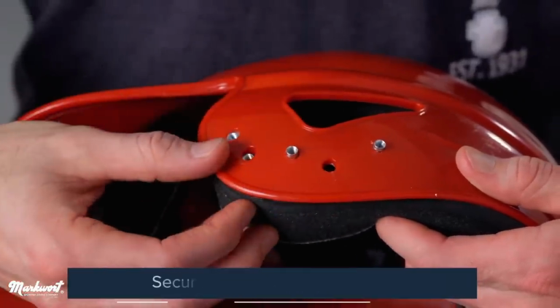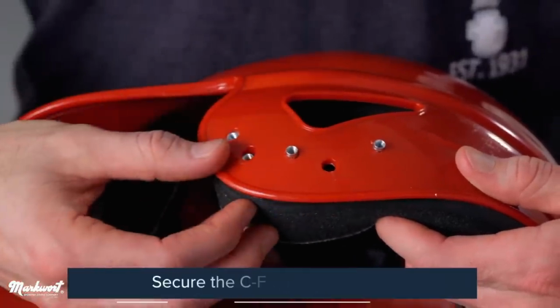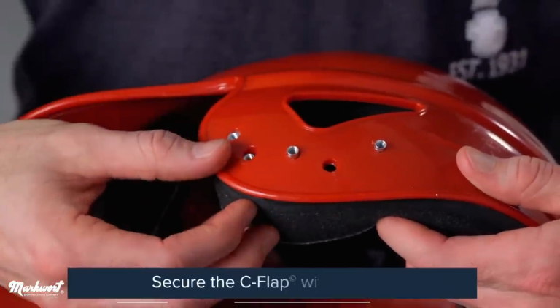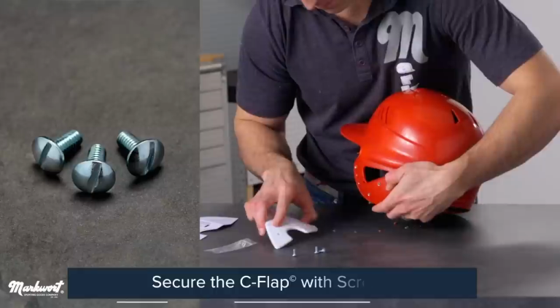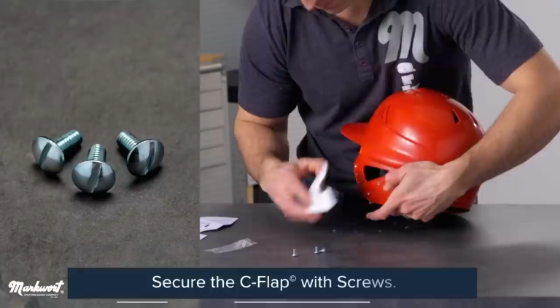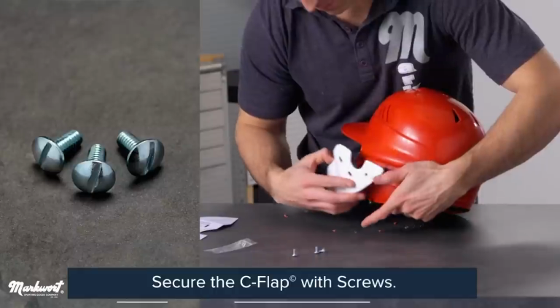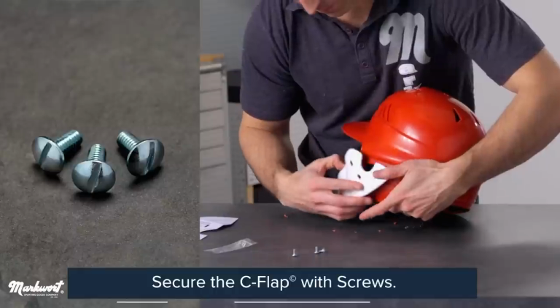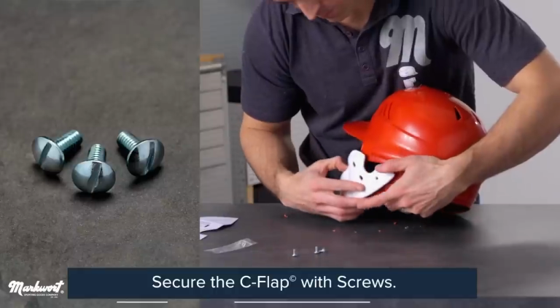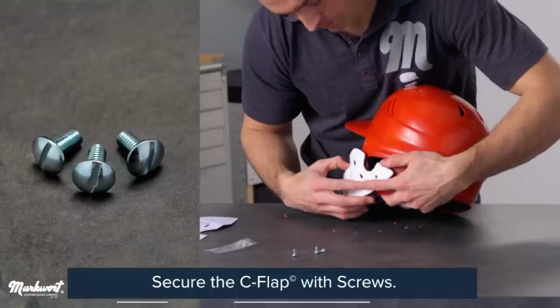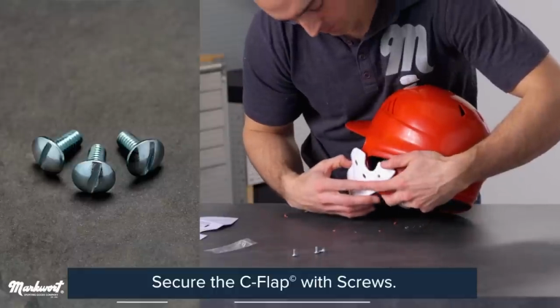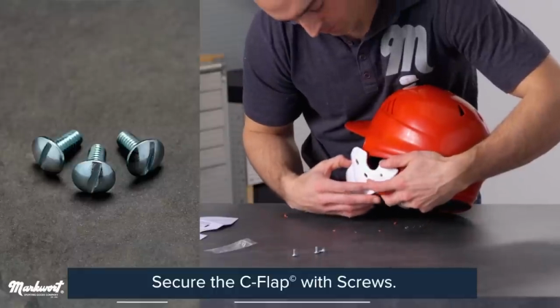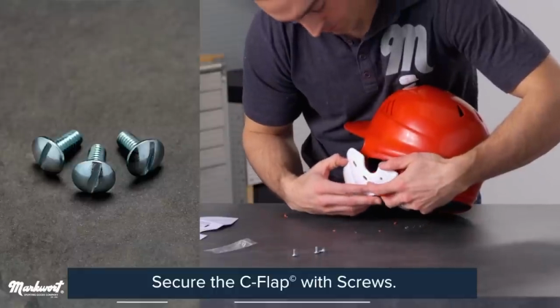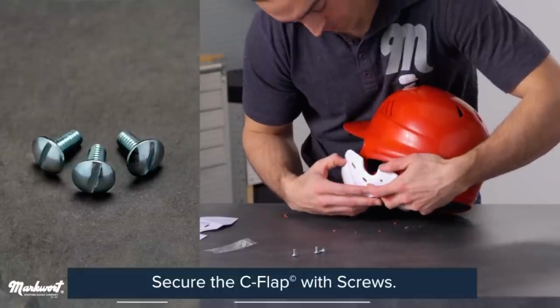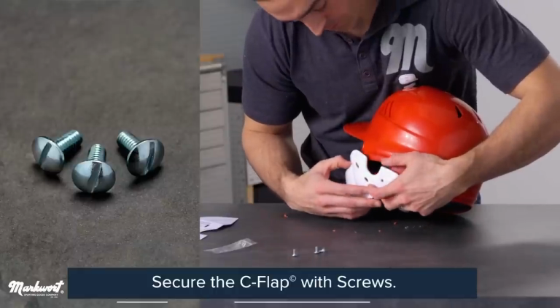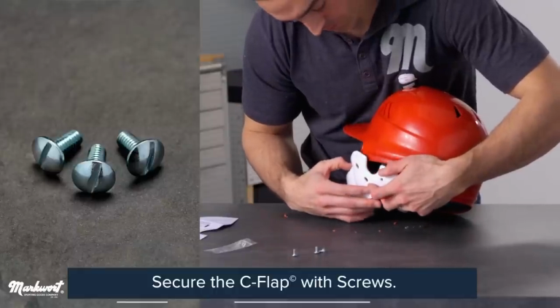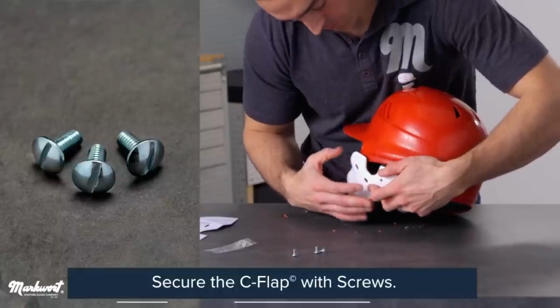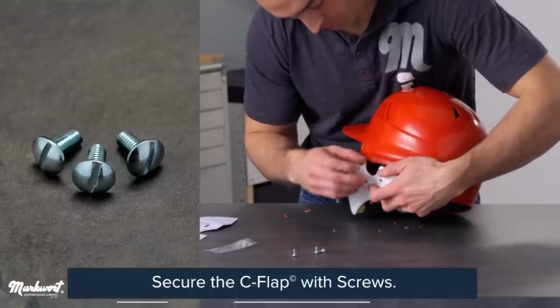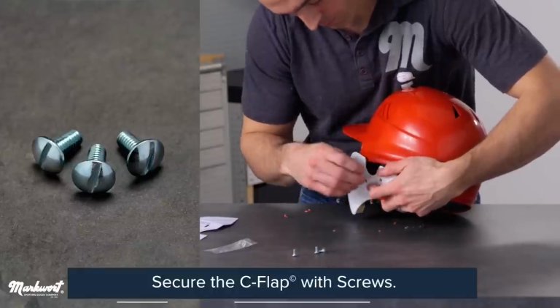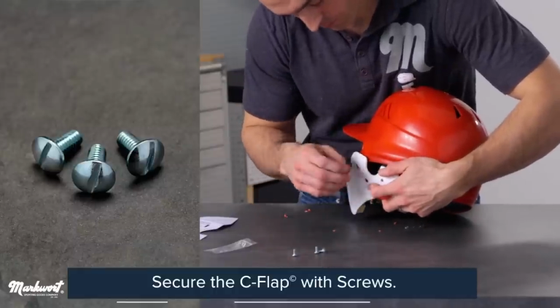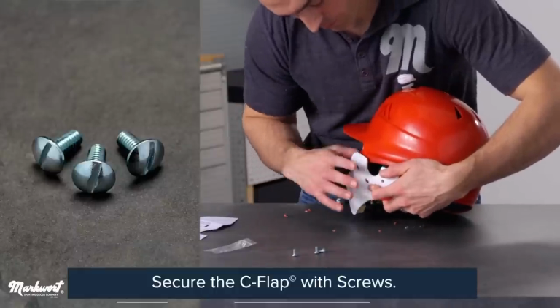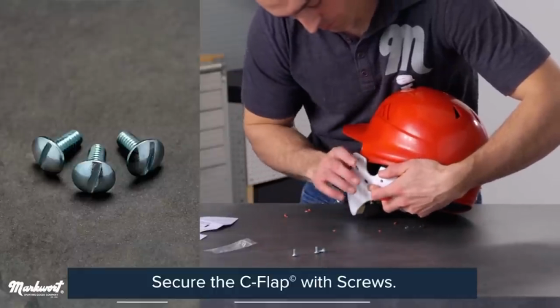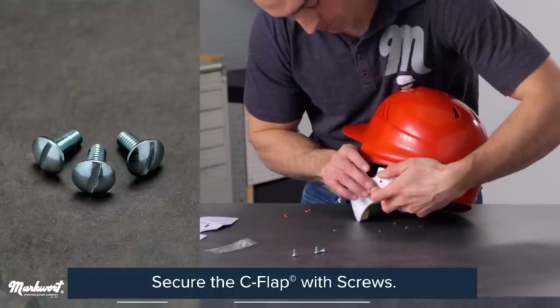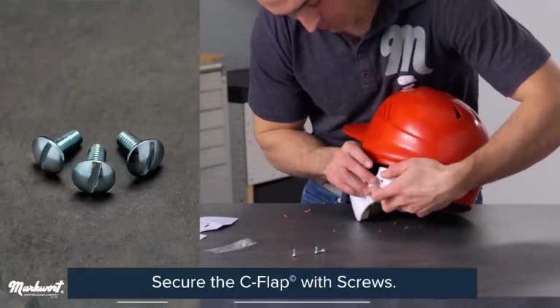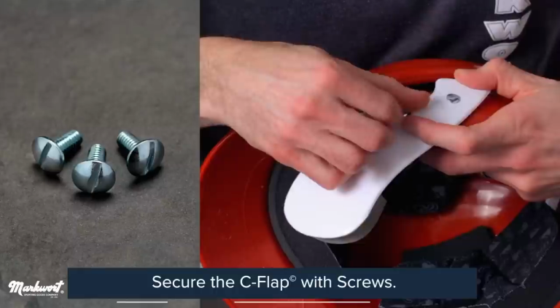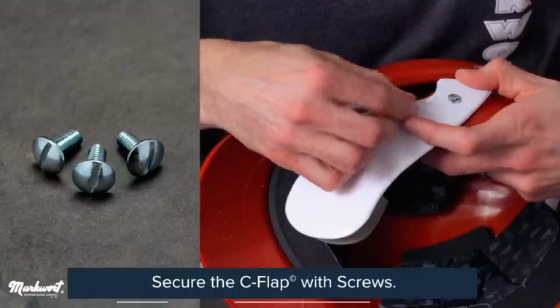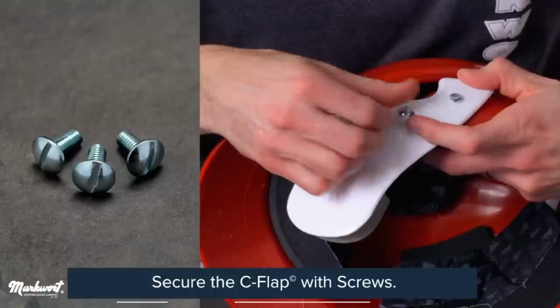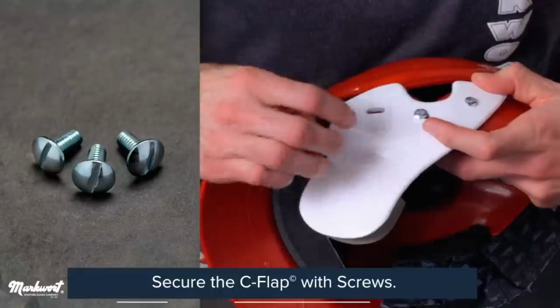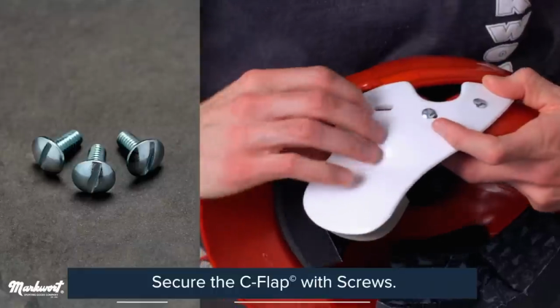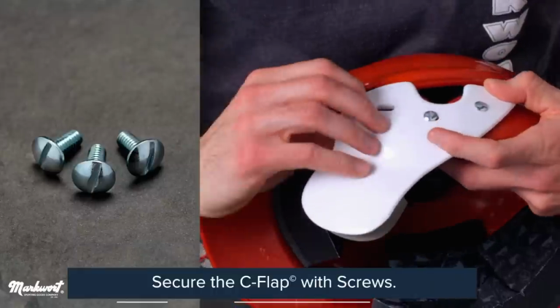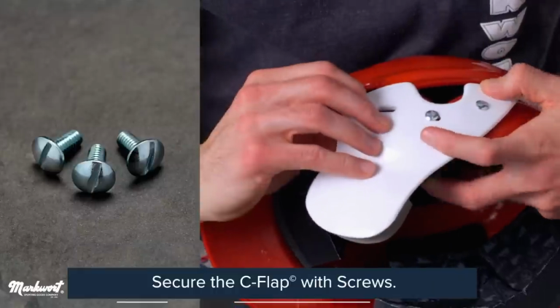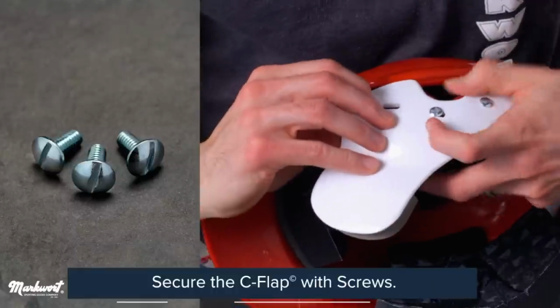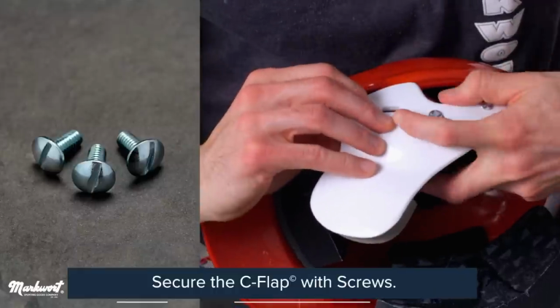Secure the C-flap with the provided screws, taking care not to over-tighten.